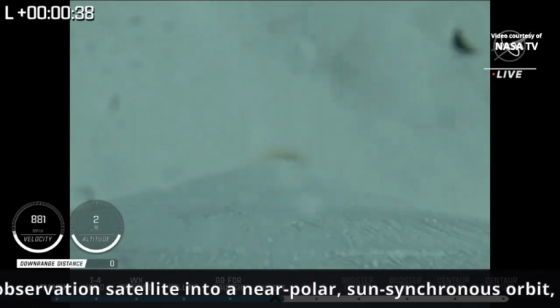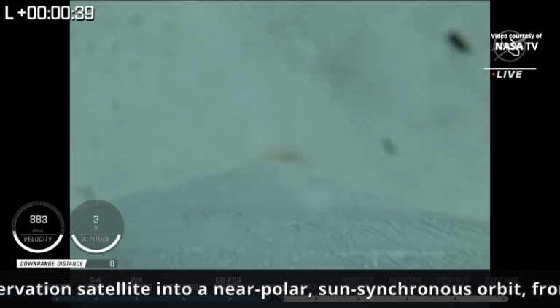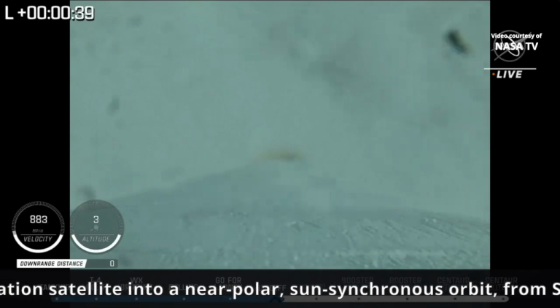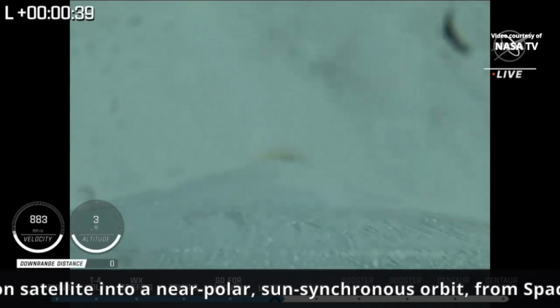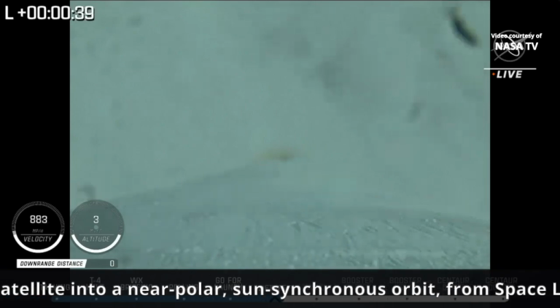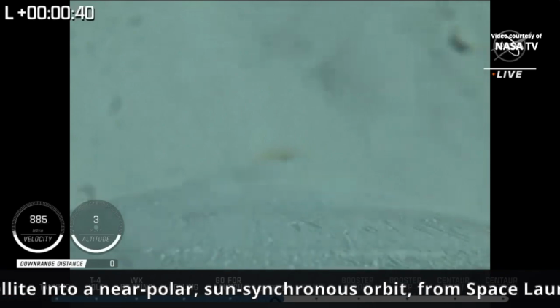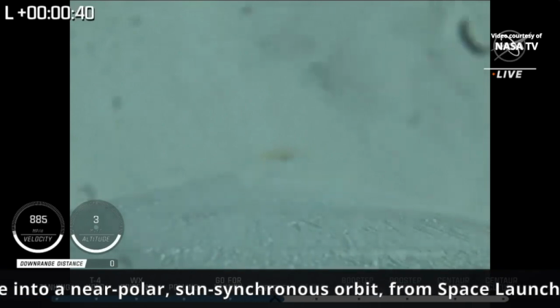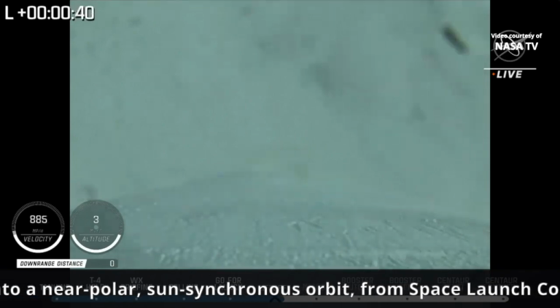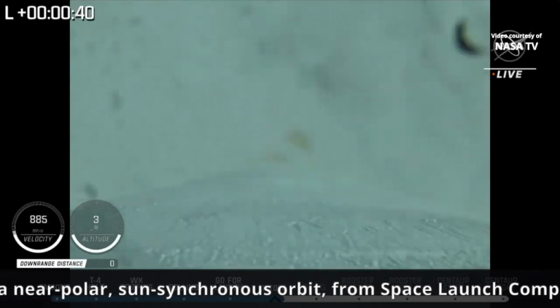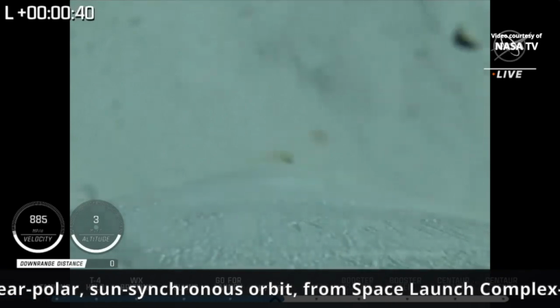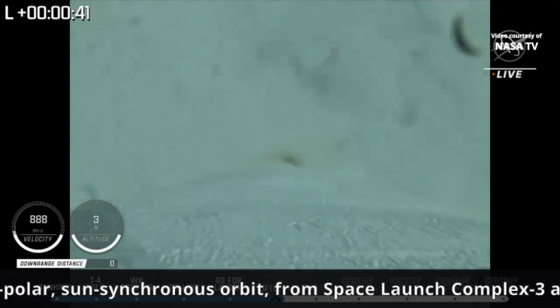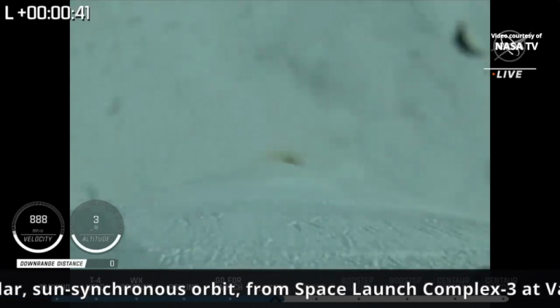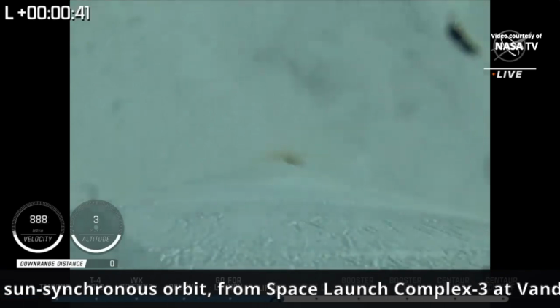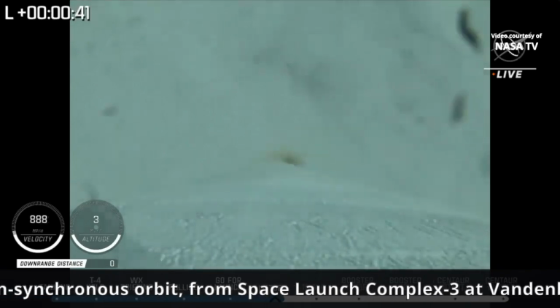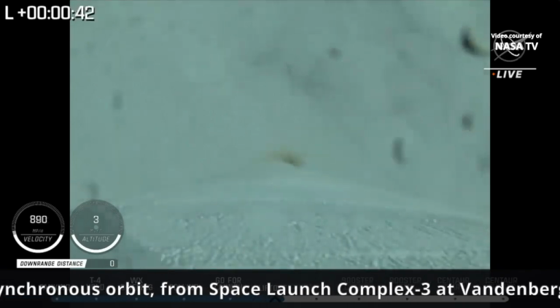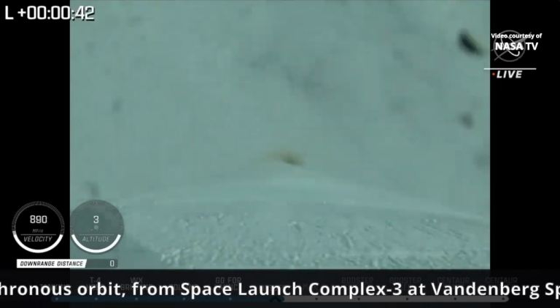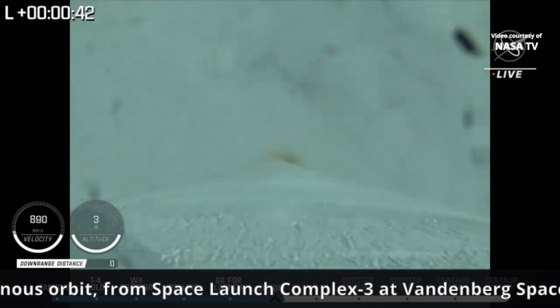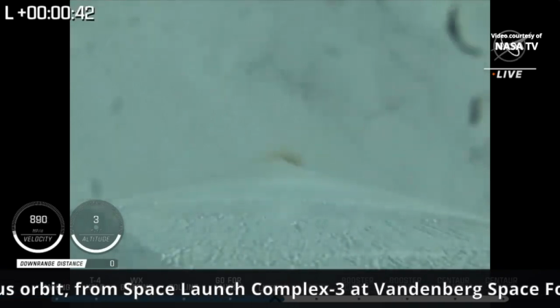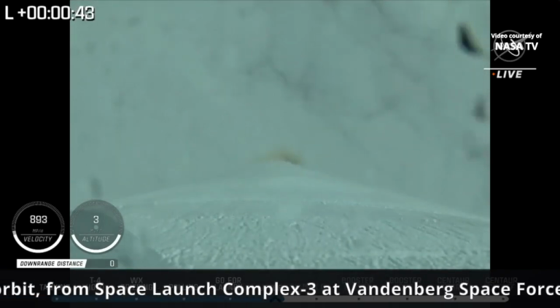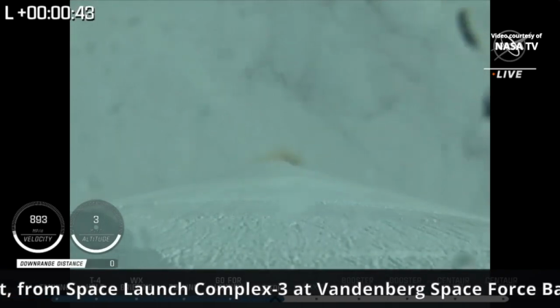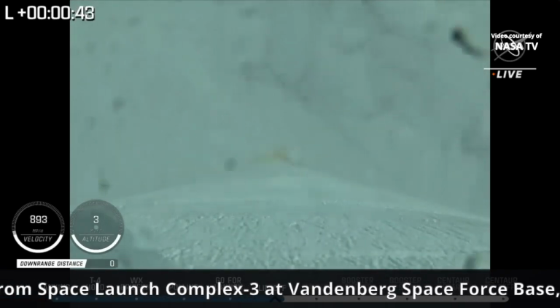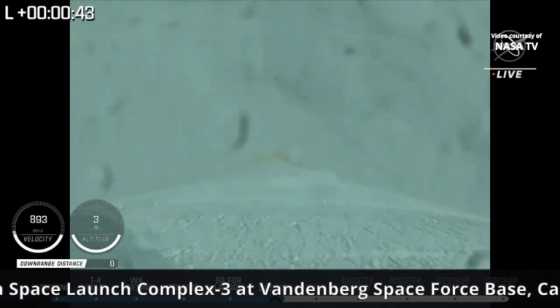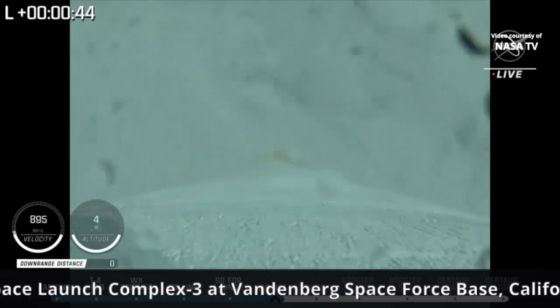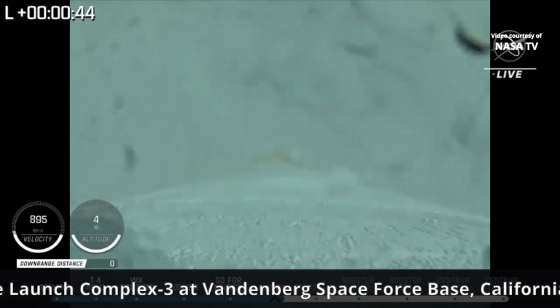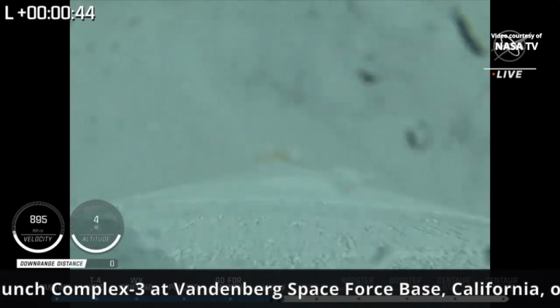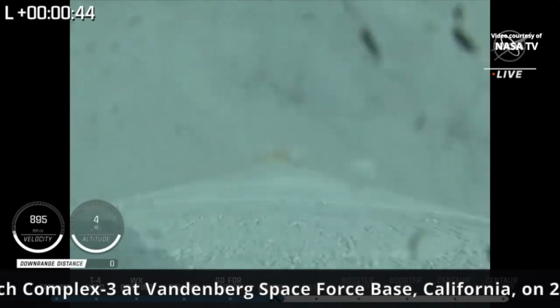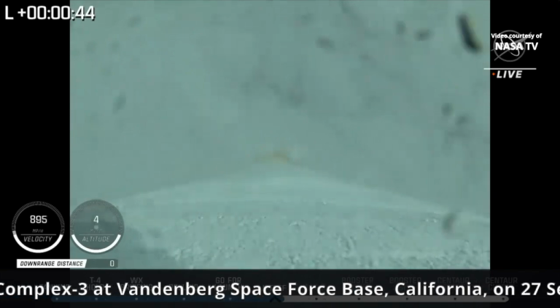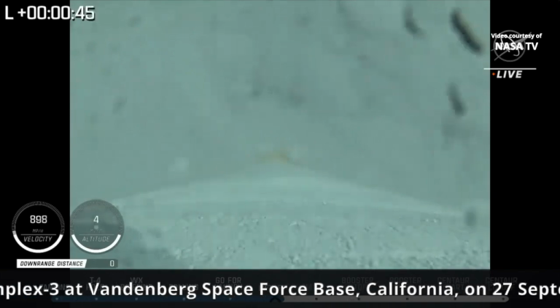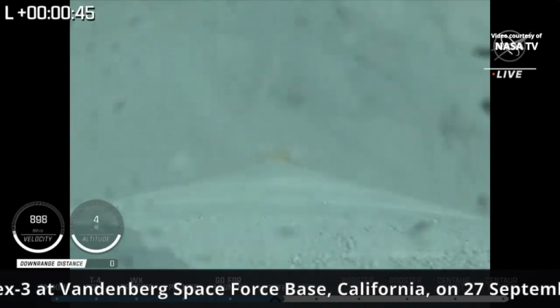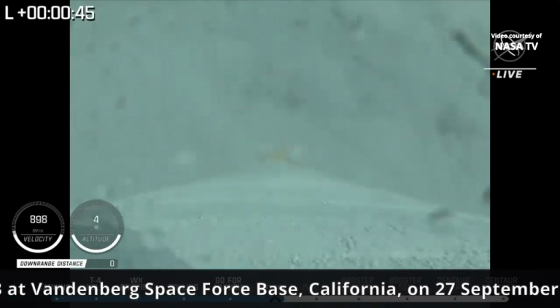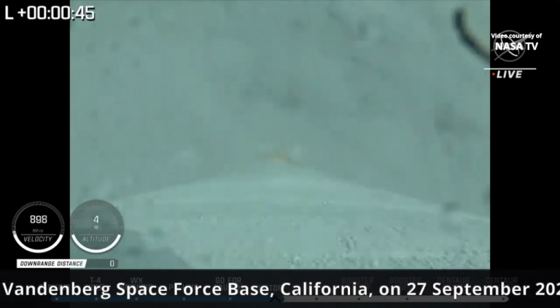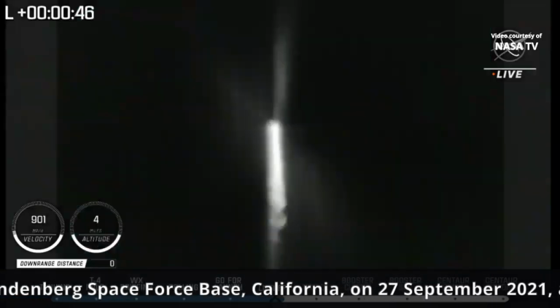Now passing 40 seconds into flight. Engine operating parameters continue to look good. Pump speeds and injector pressure are all within expected ranges.